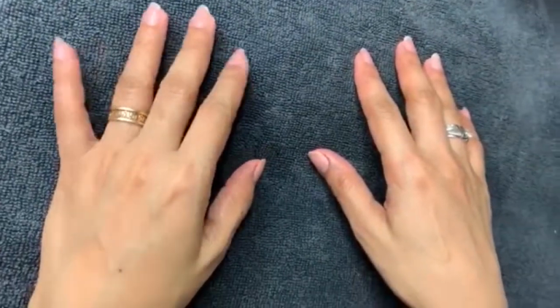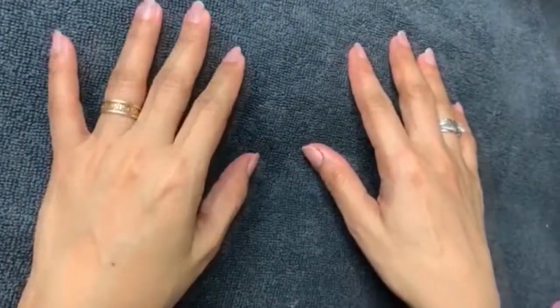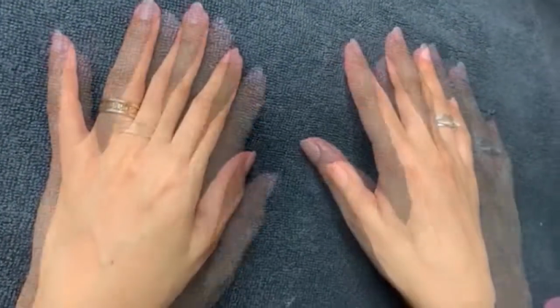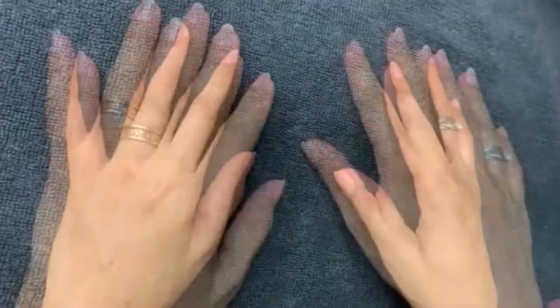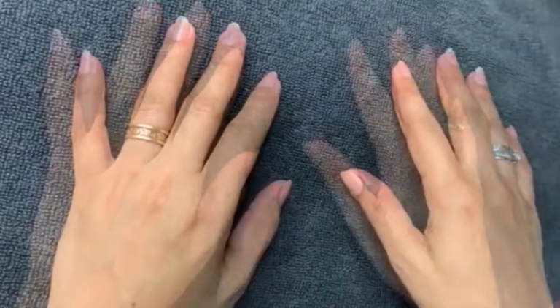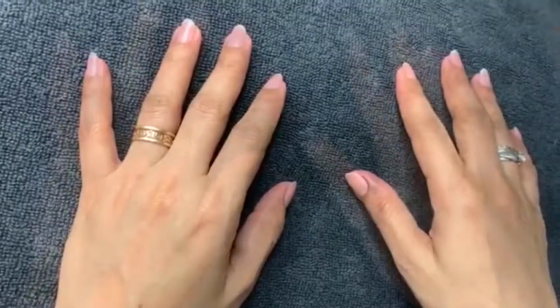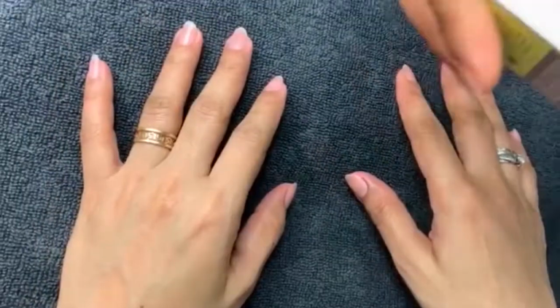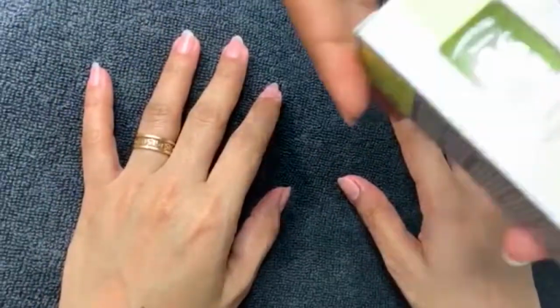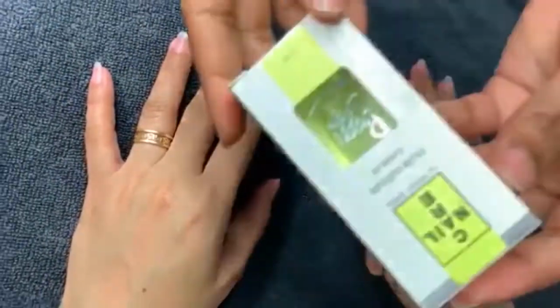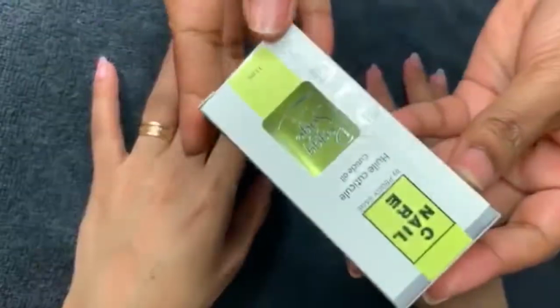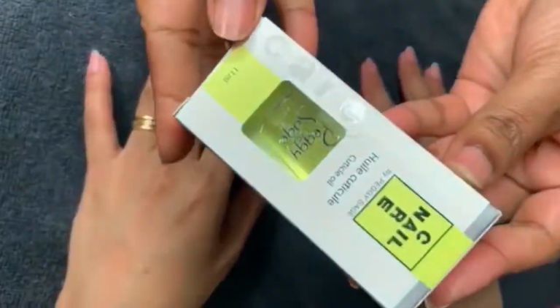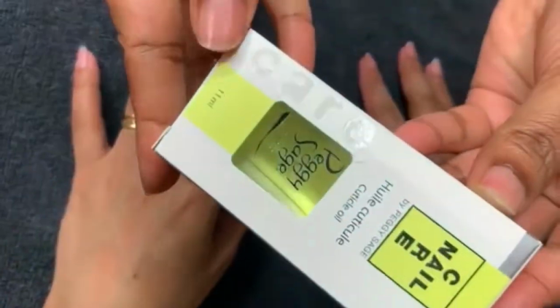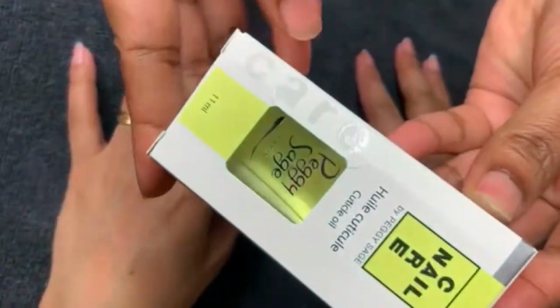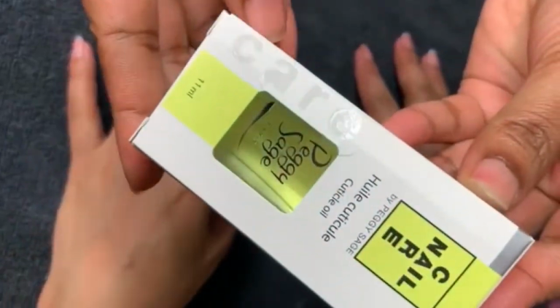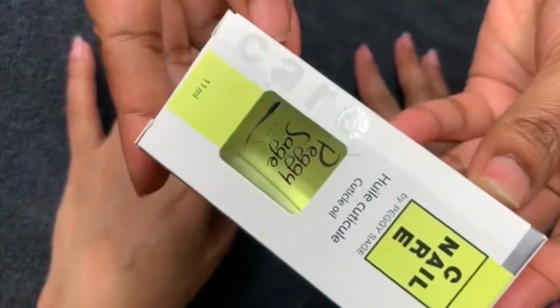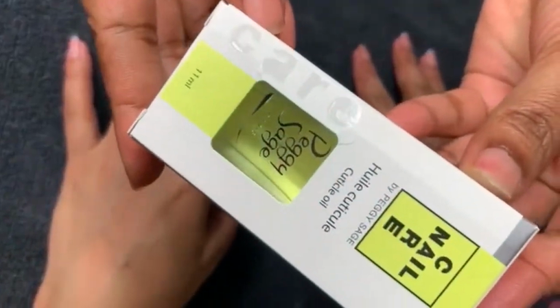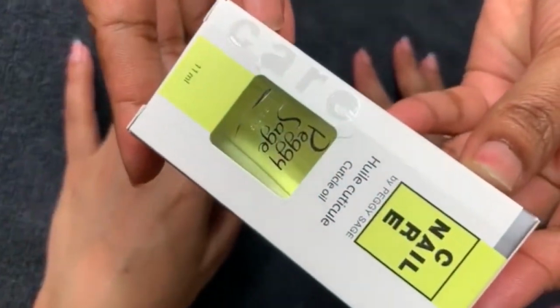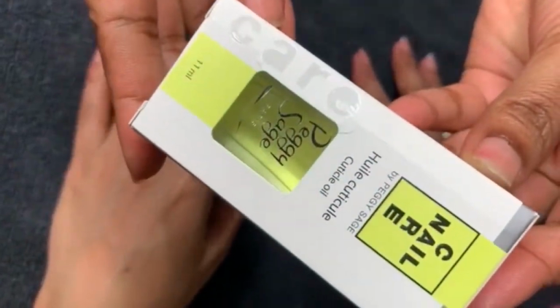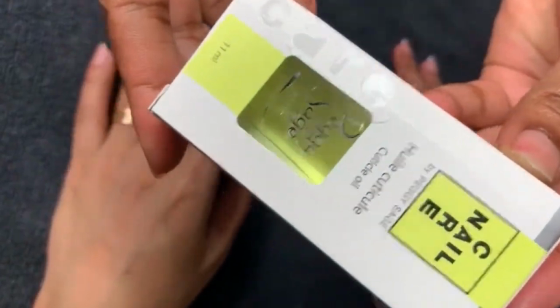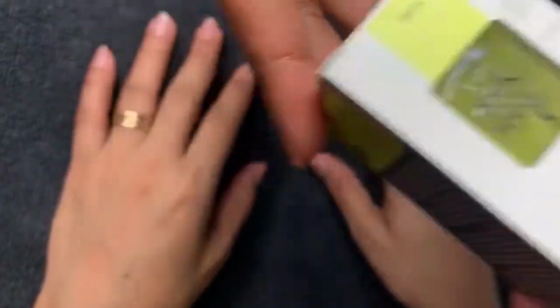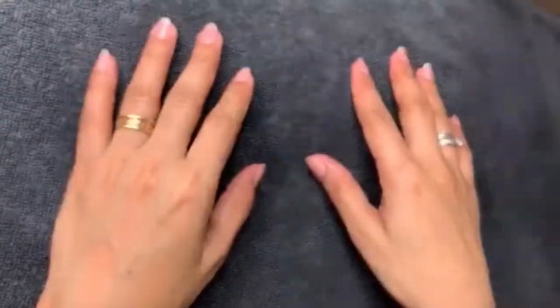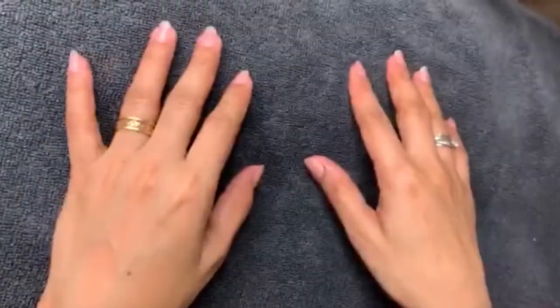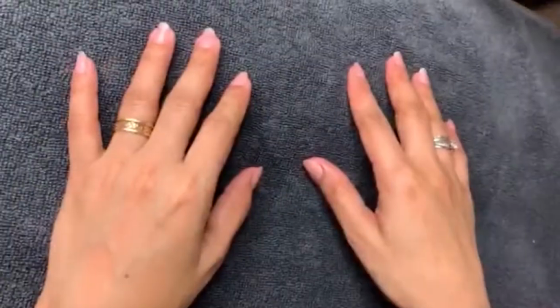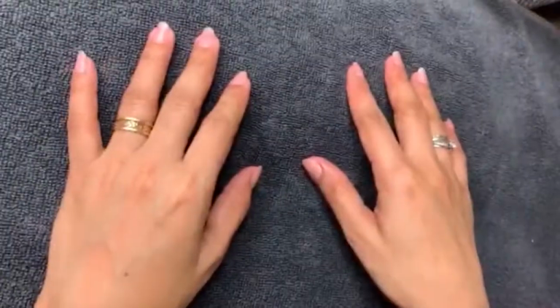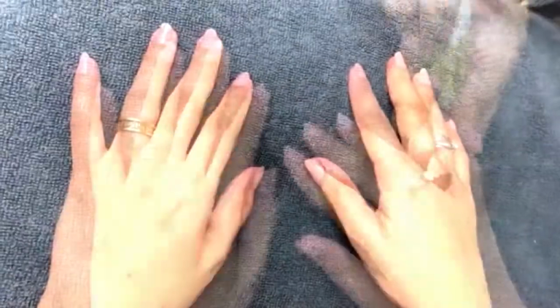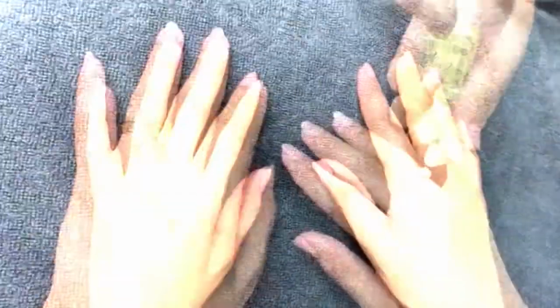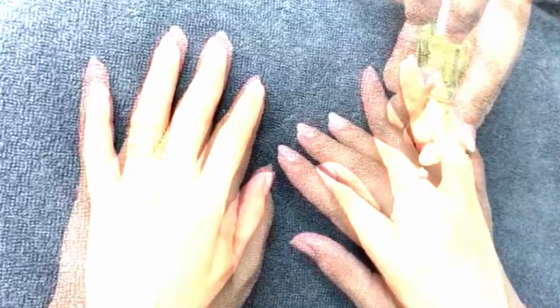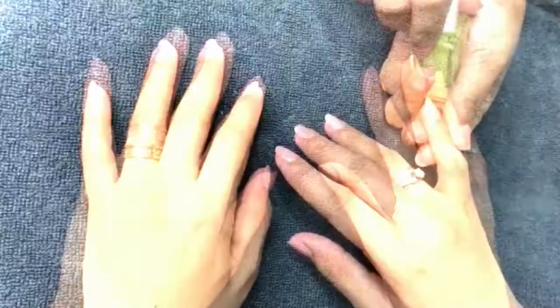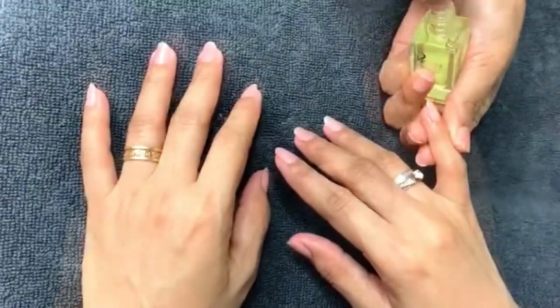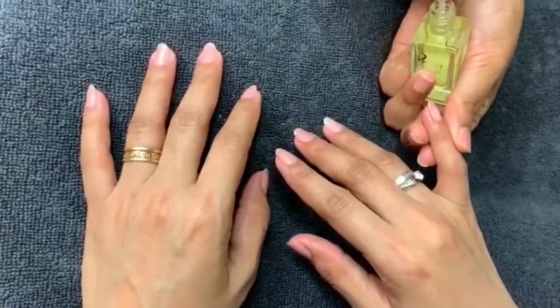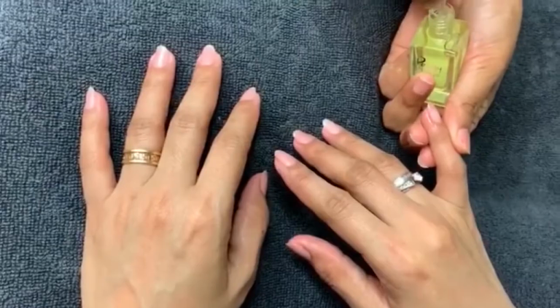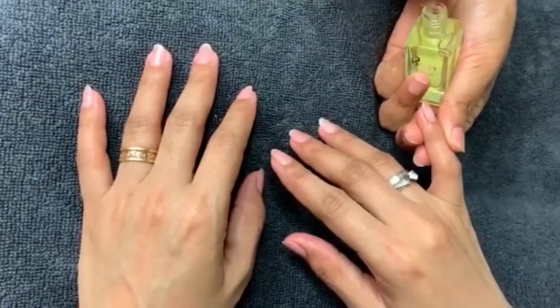Apply cuticle oil to each nail to moisturize and strengthen the nails.